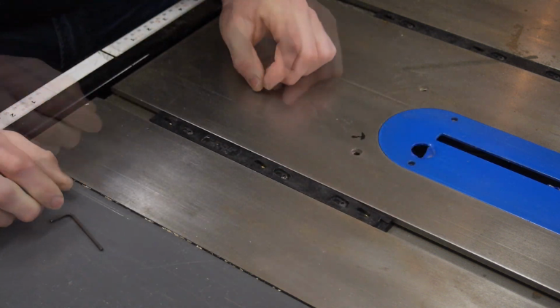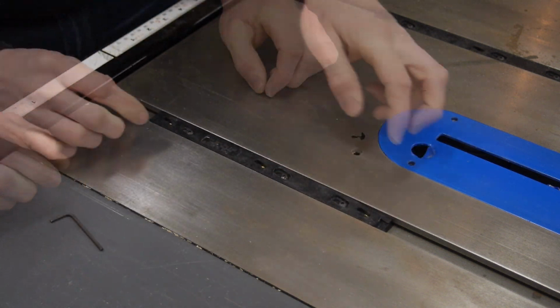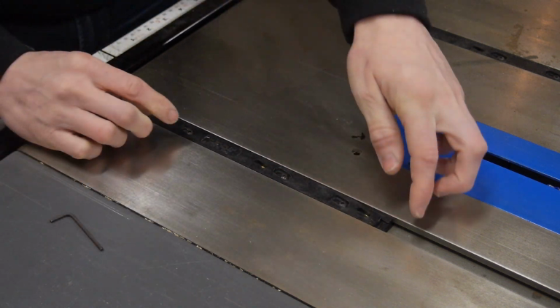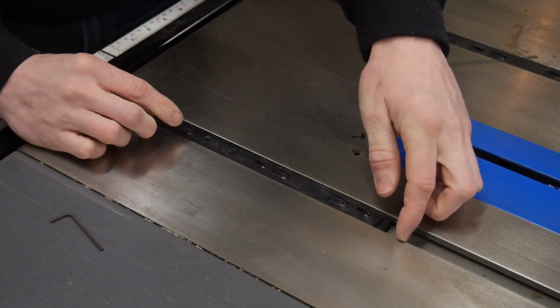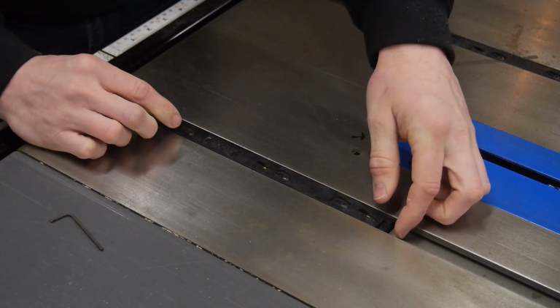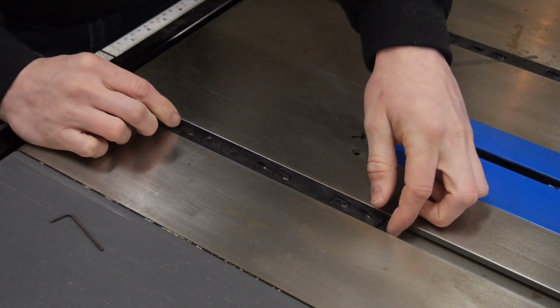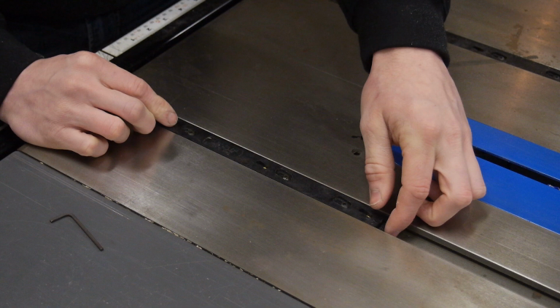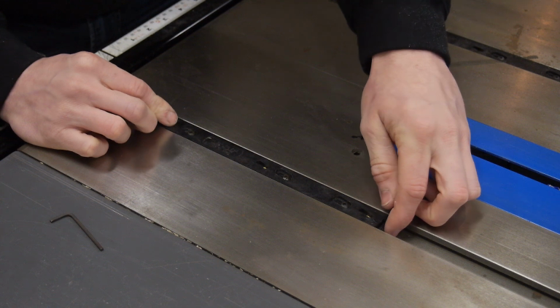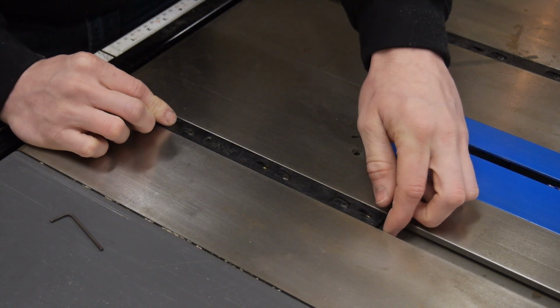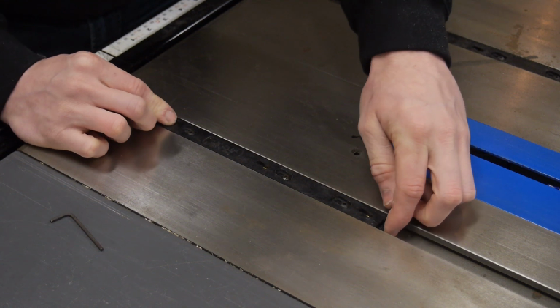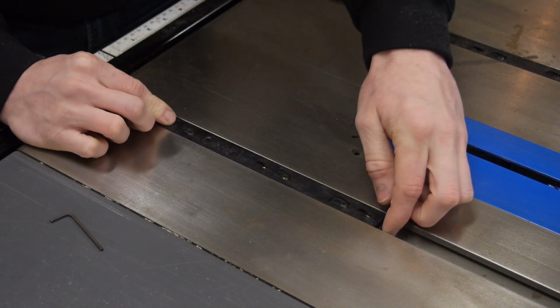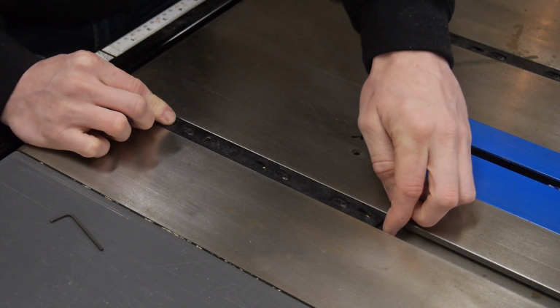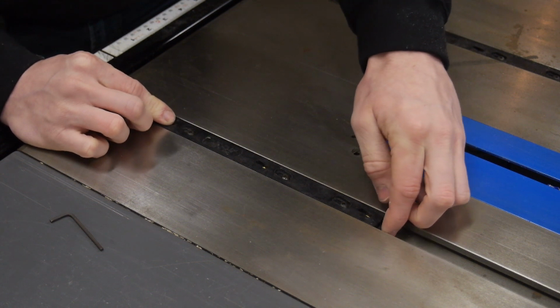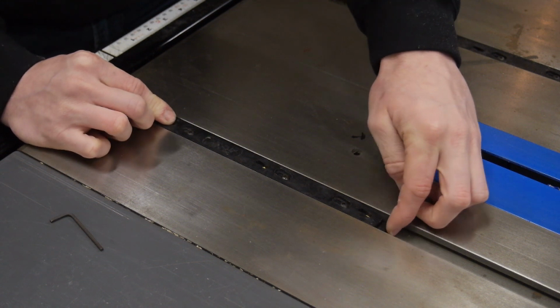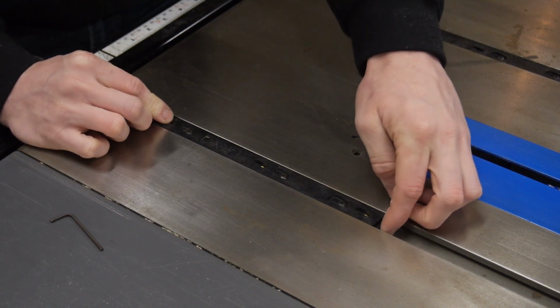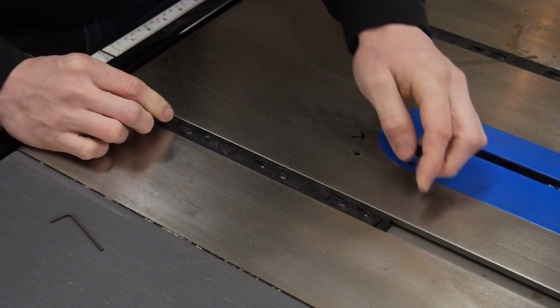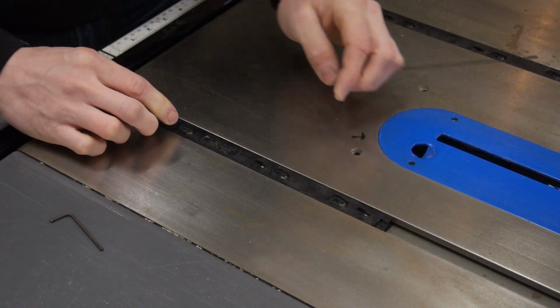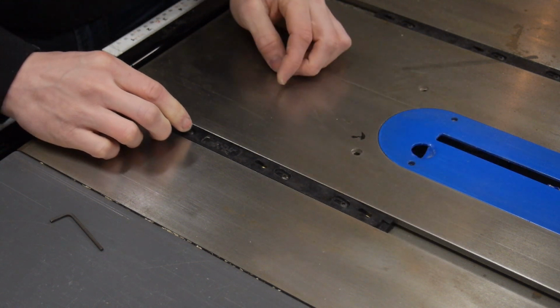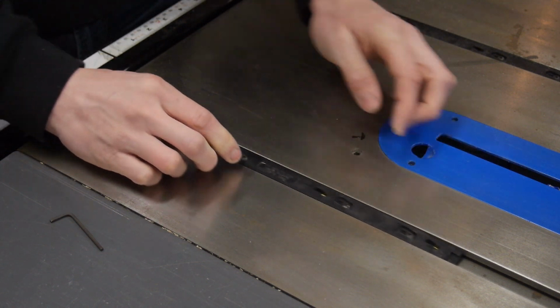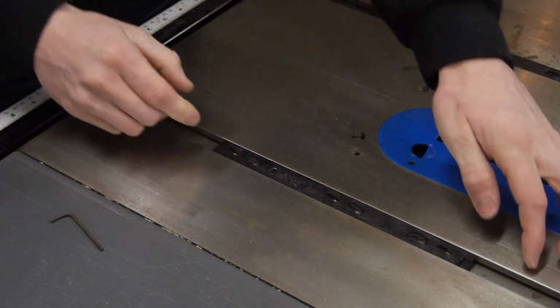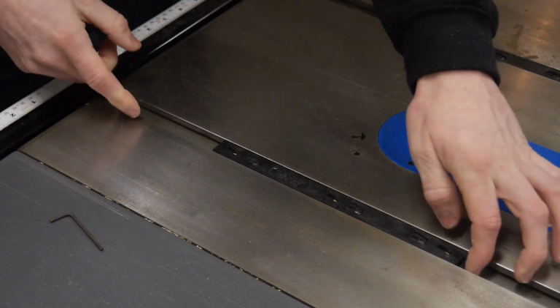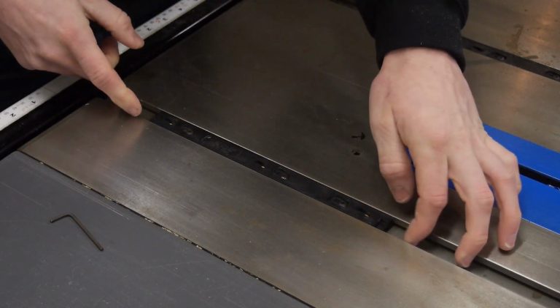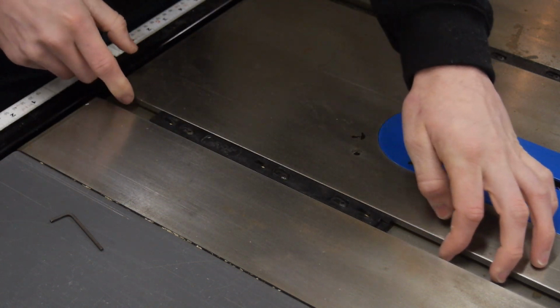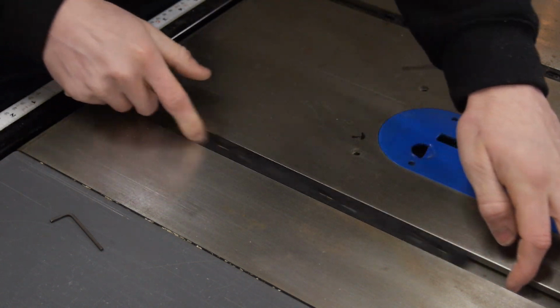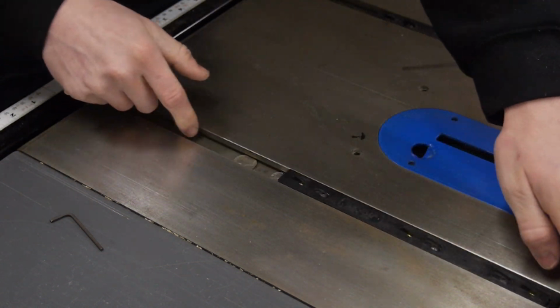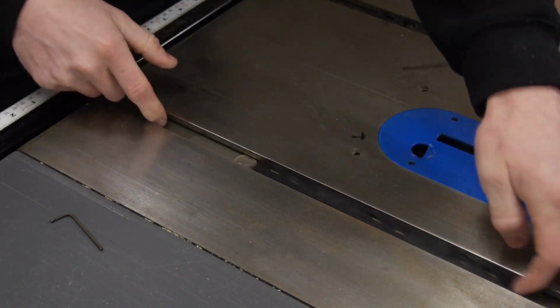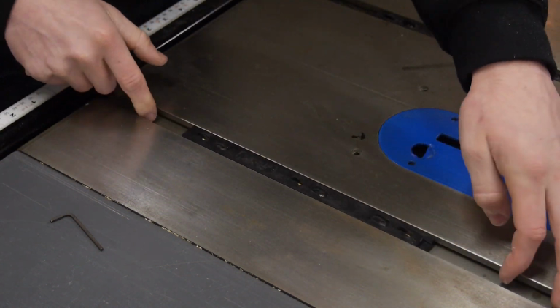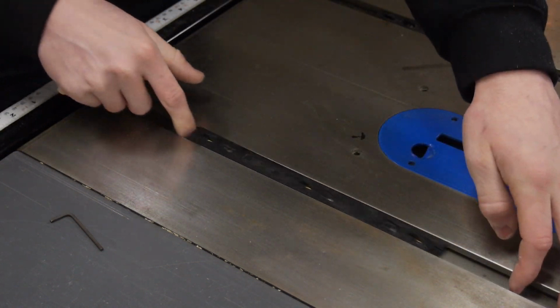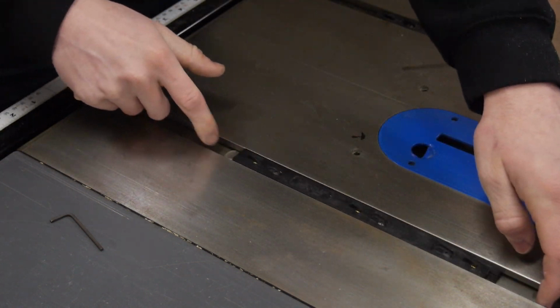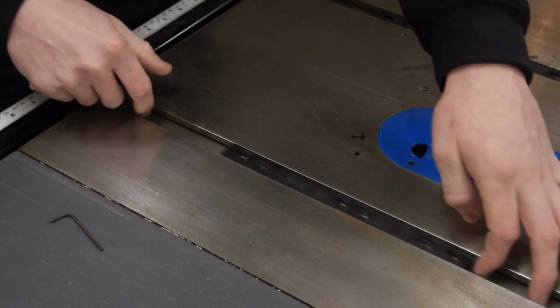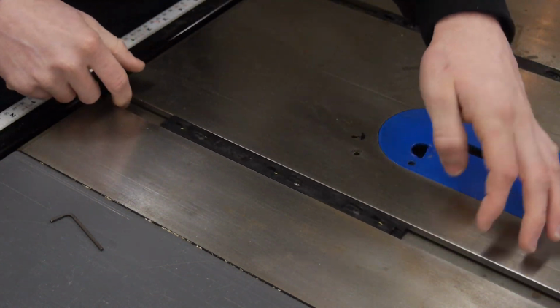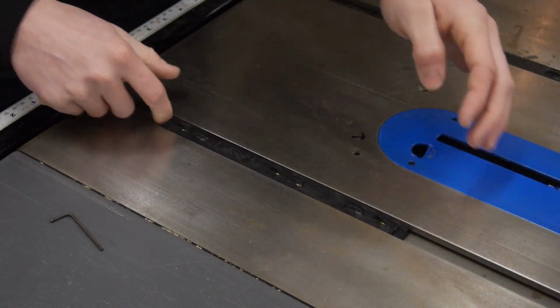And now if you did it right there should be no side to side play, but it should go back and forth nice and easy.